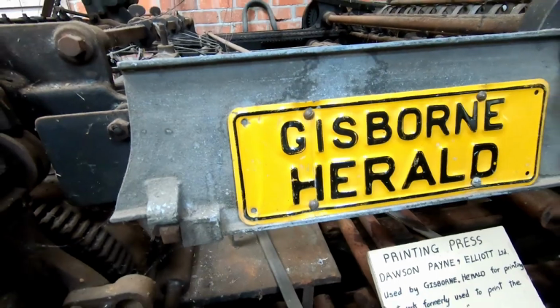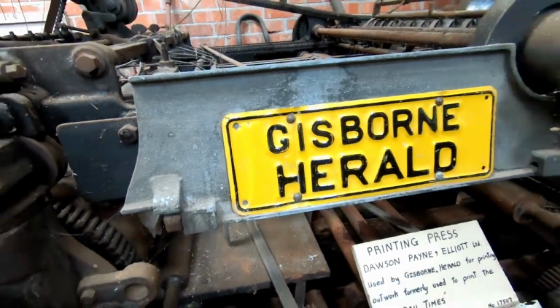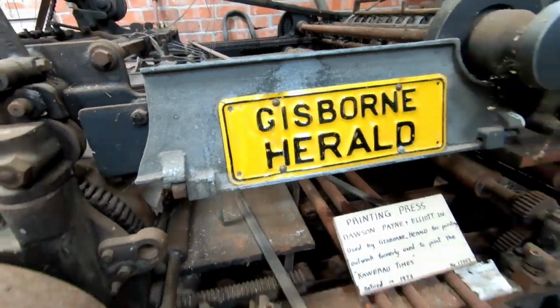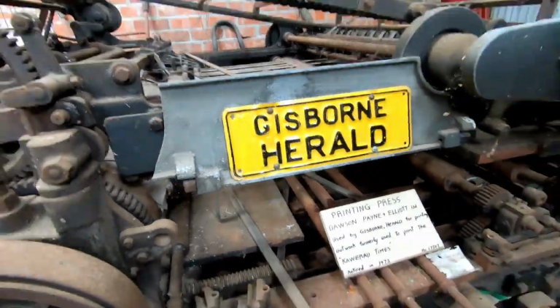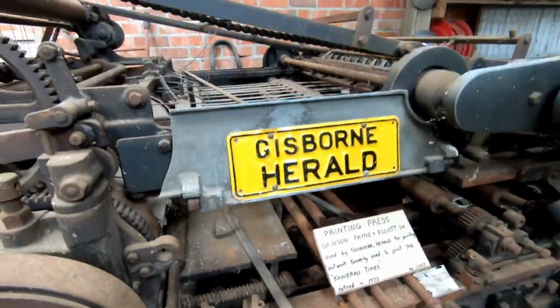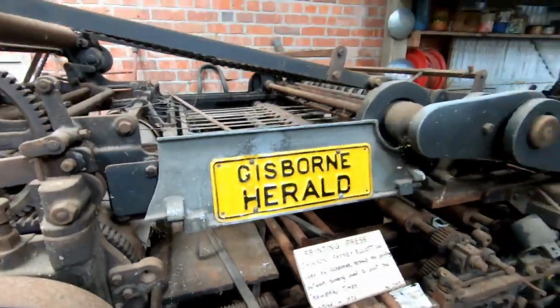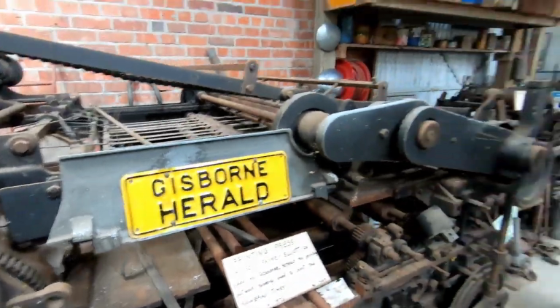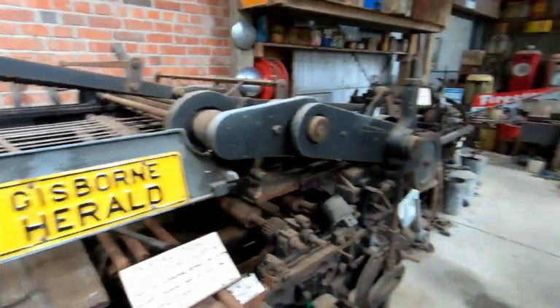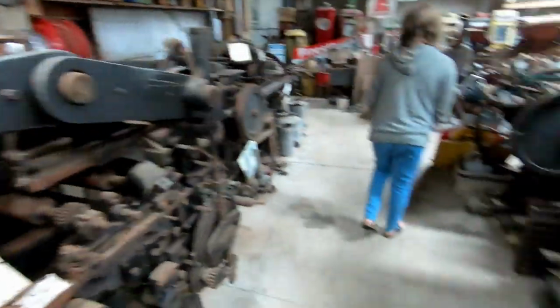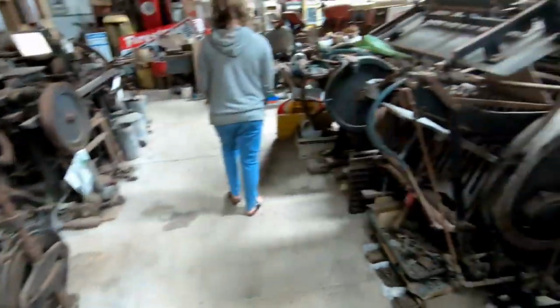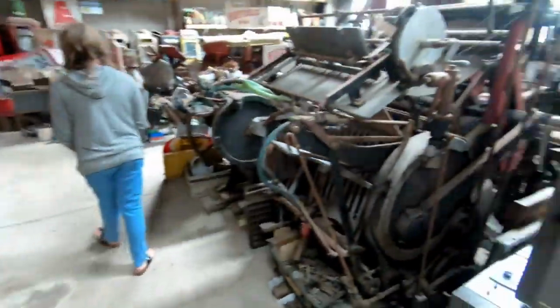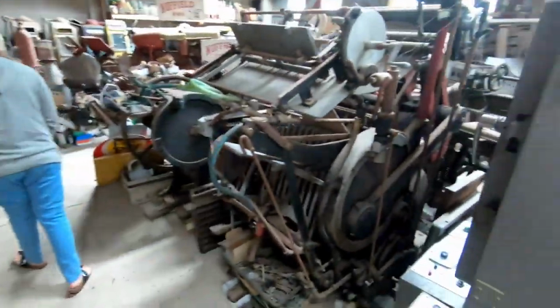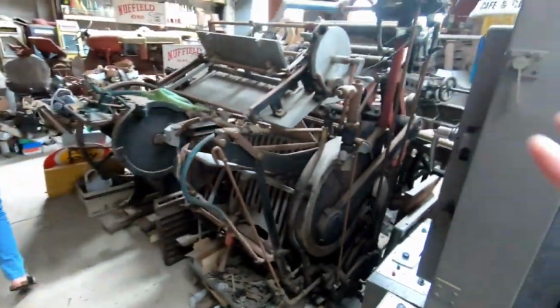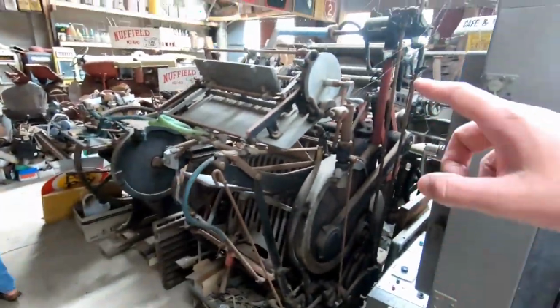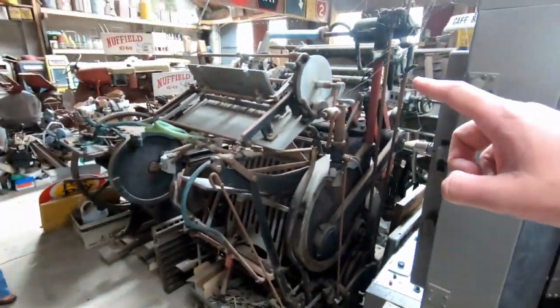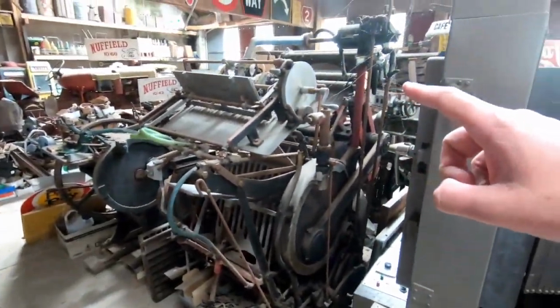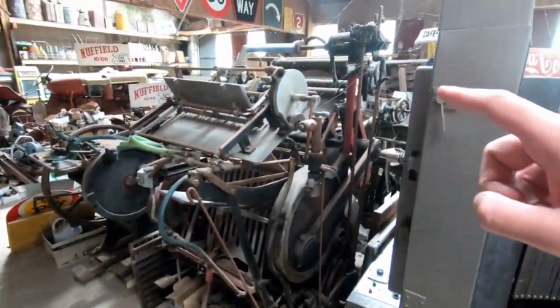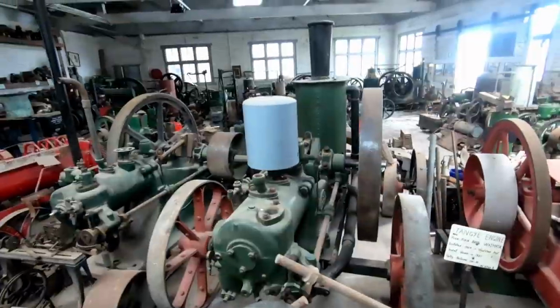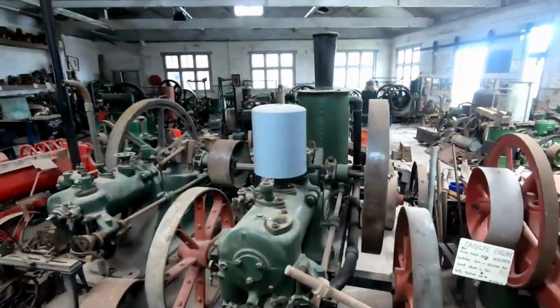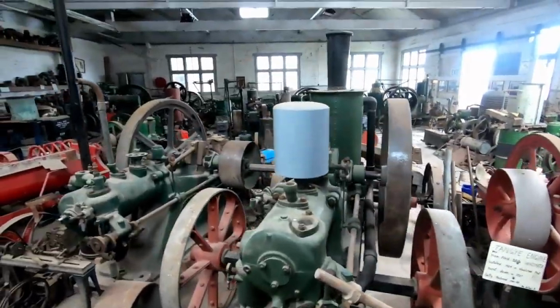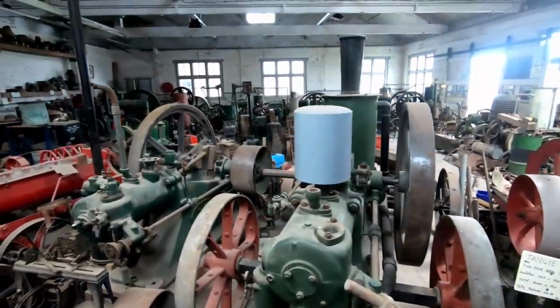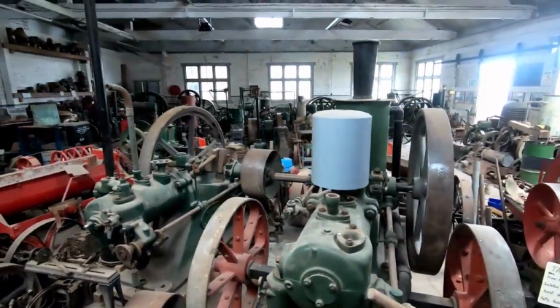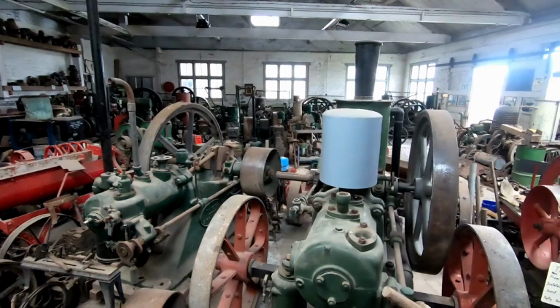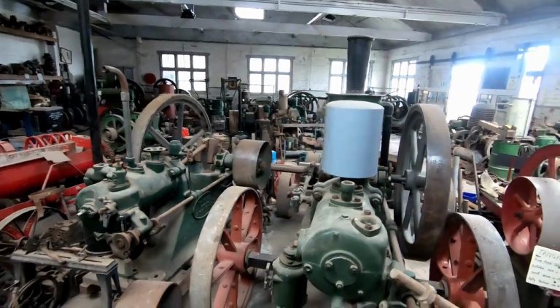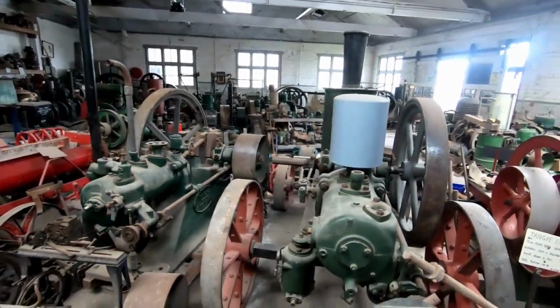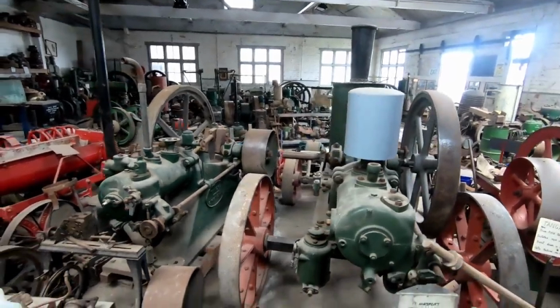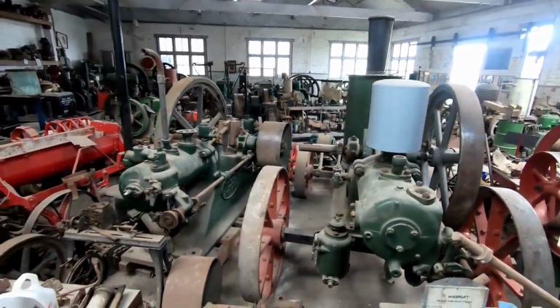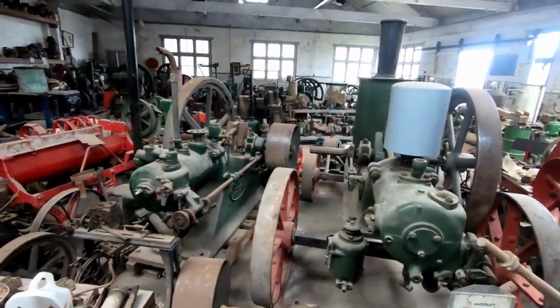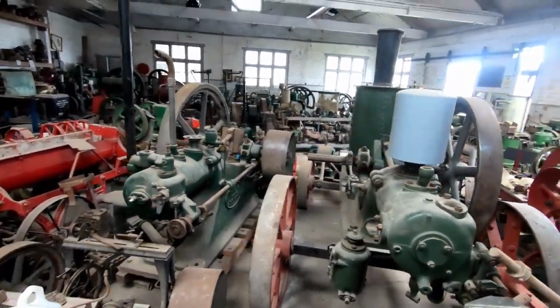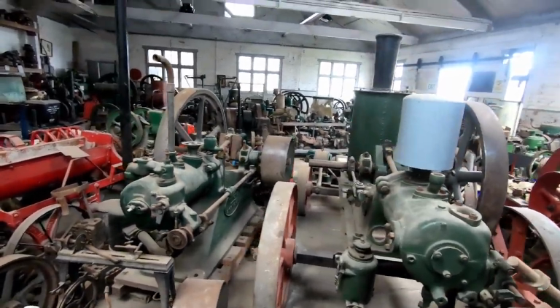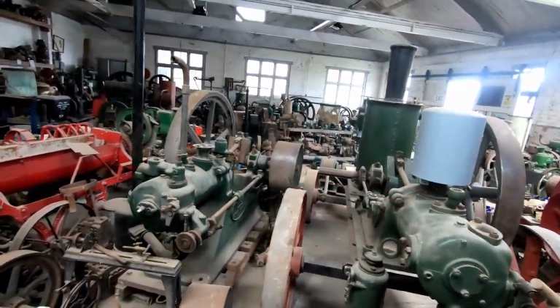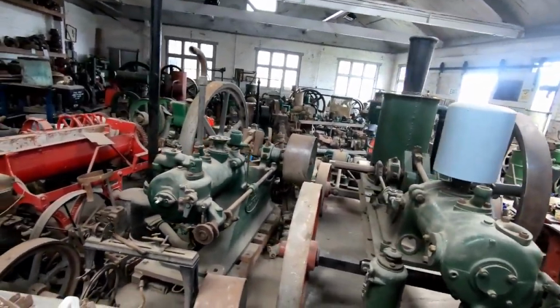The press retired in 1973. There's more over here and a room full of stationary steam engines.